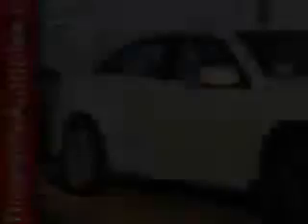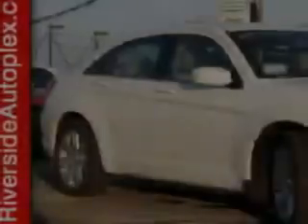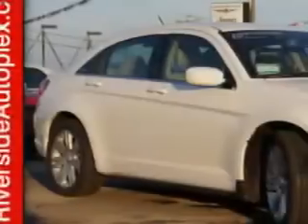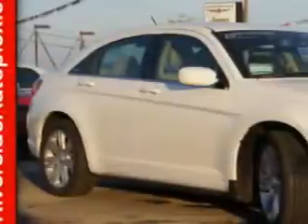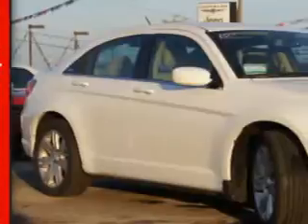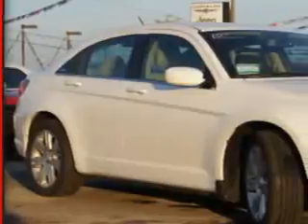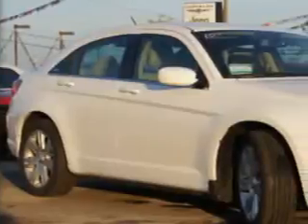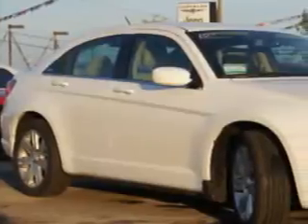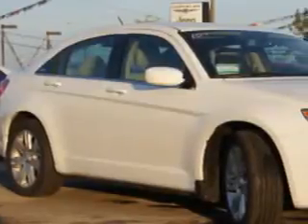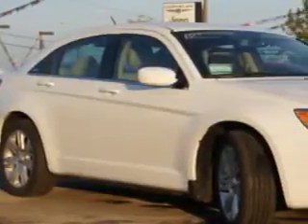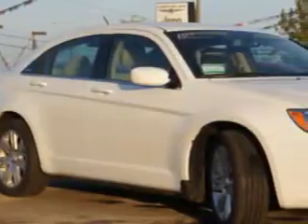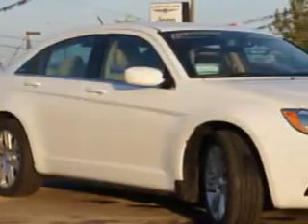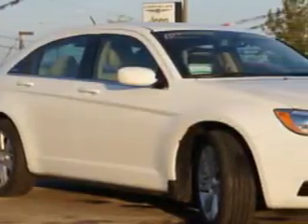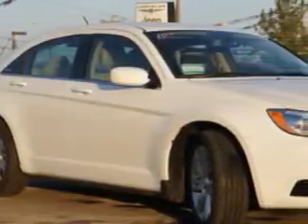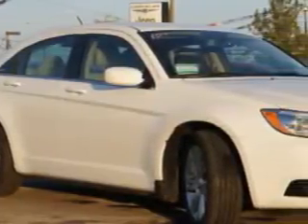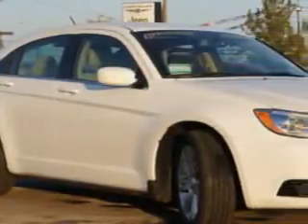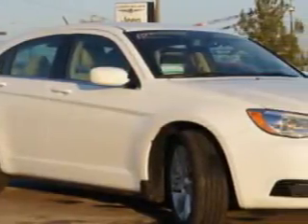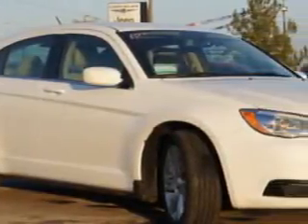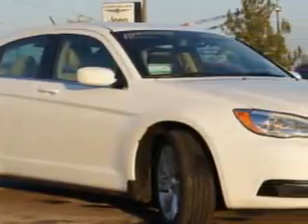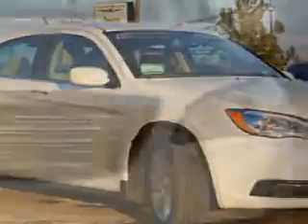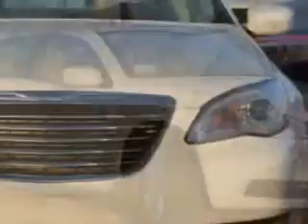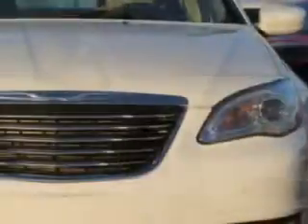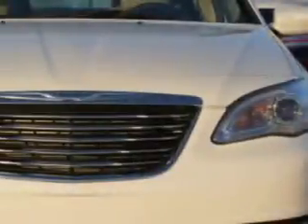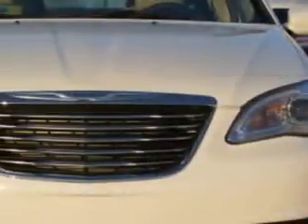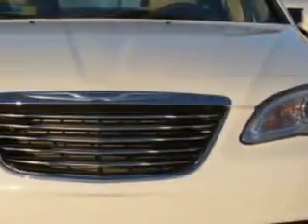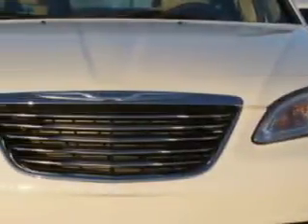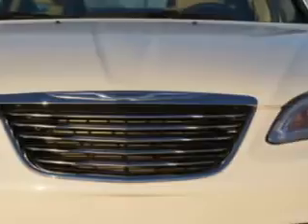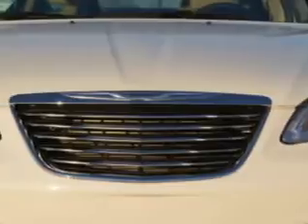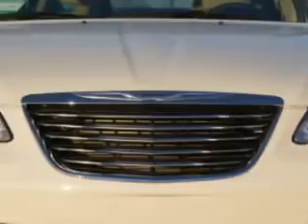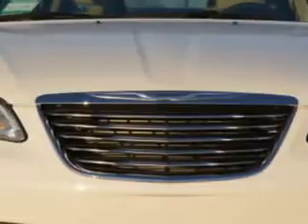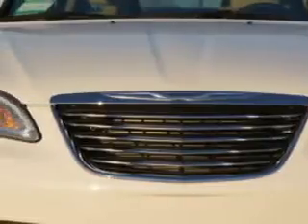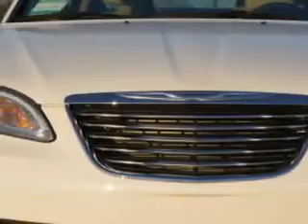Check out this bright white clear-coat 2012 Chrysler 200 sedan touring, equipped with a 6-cylinder engine and an automatic transmission.